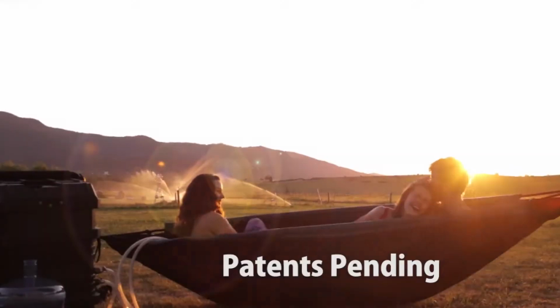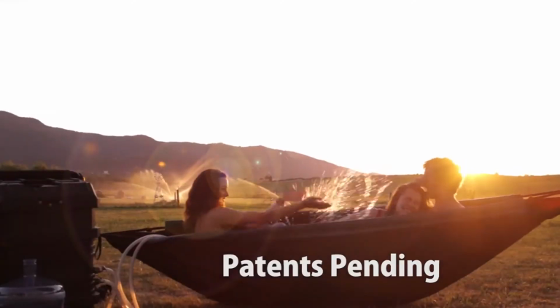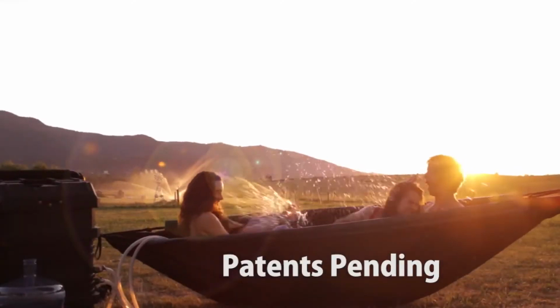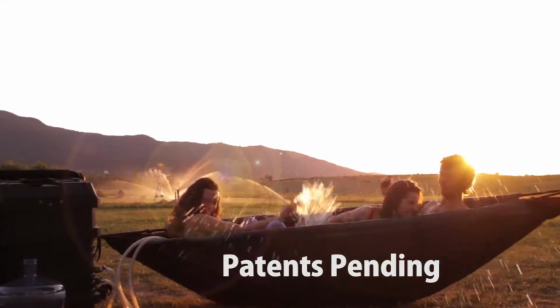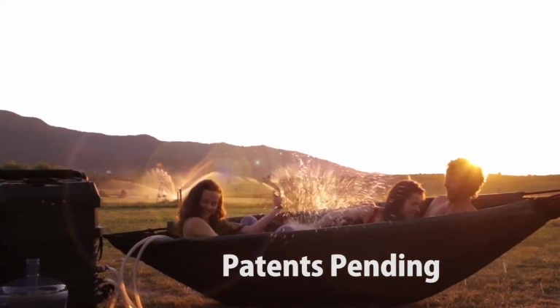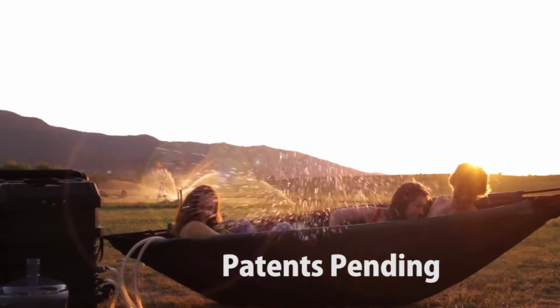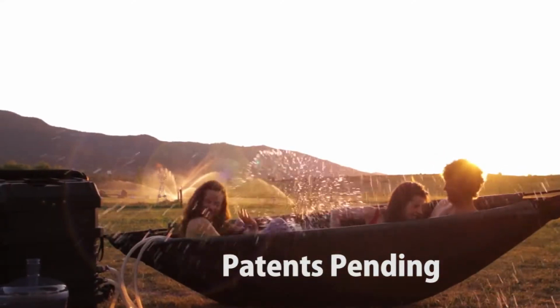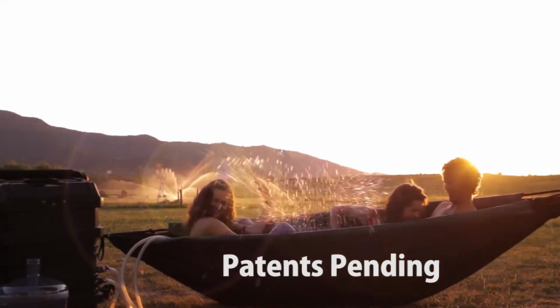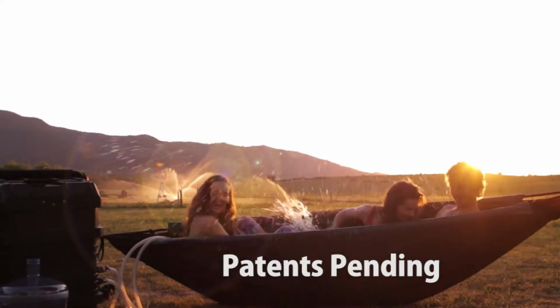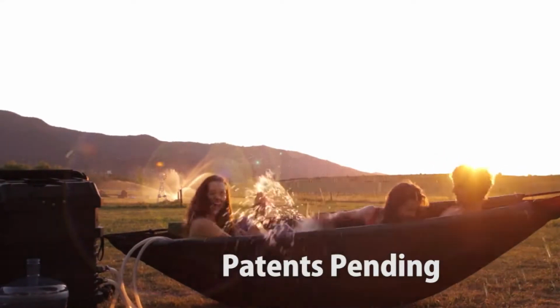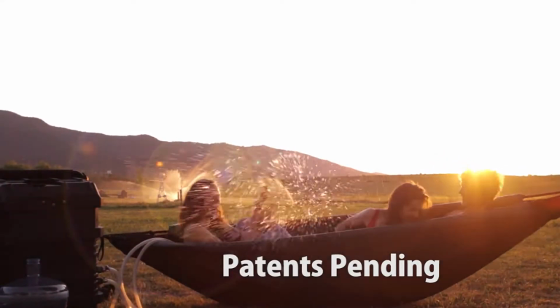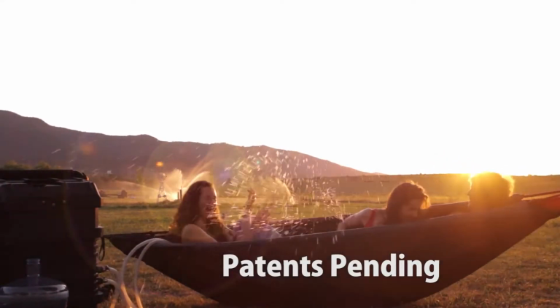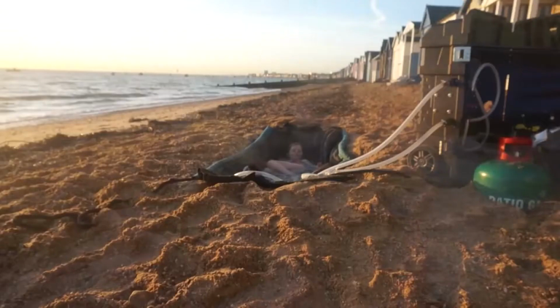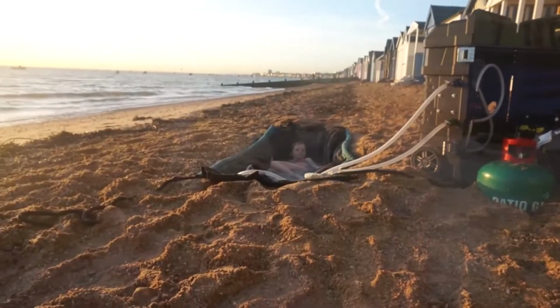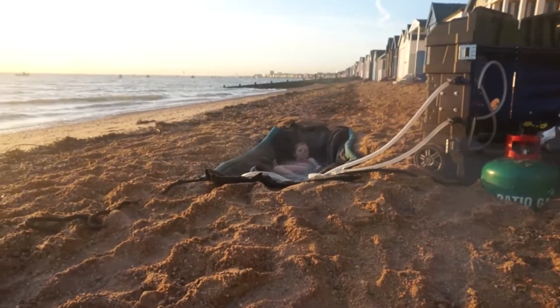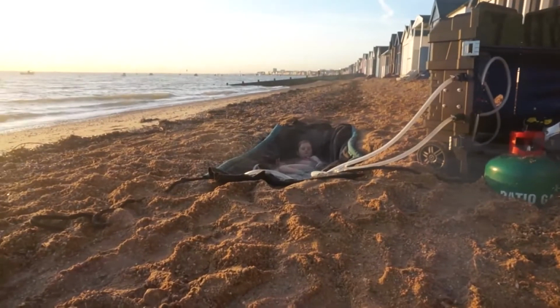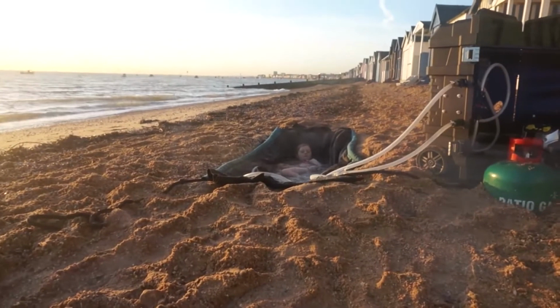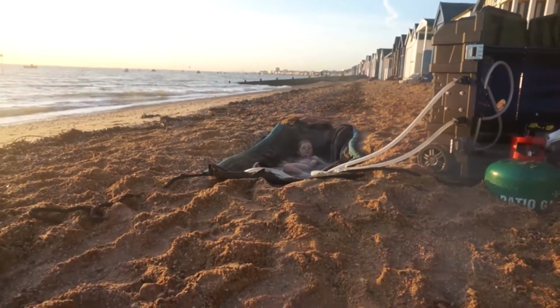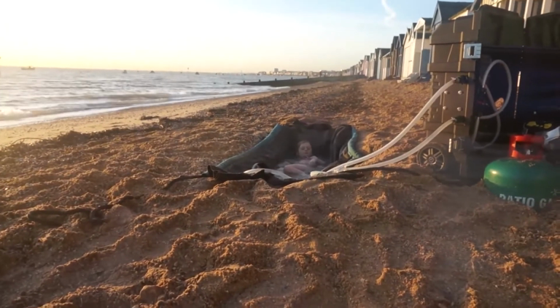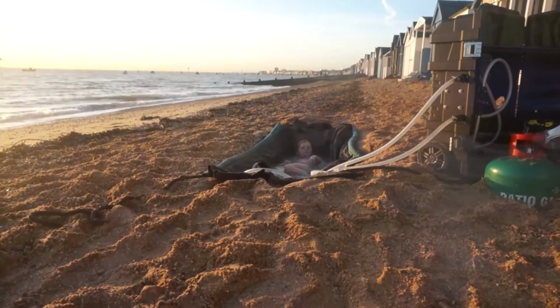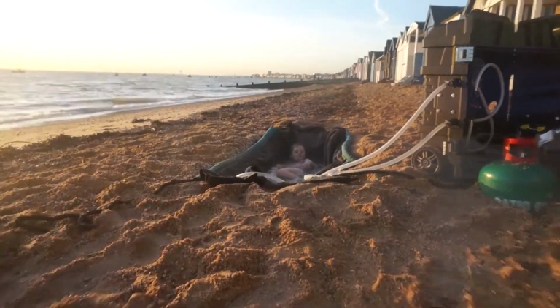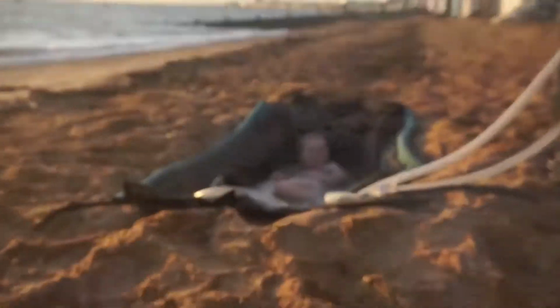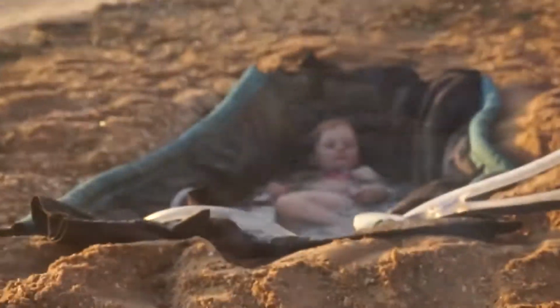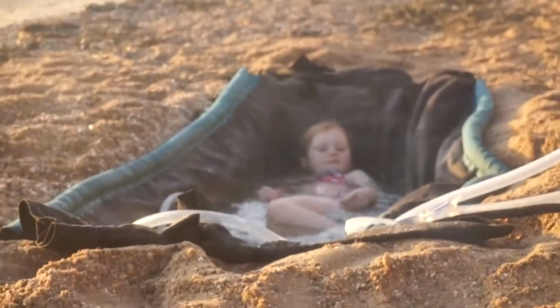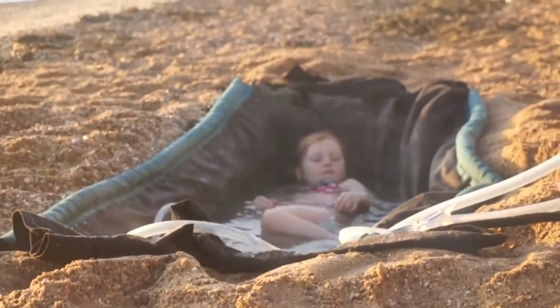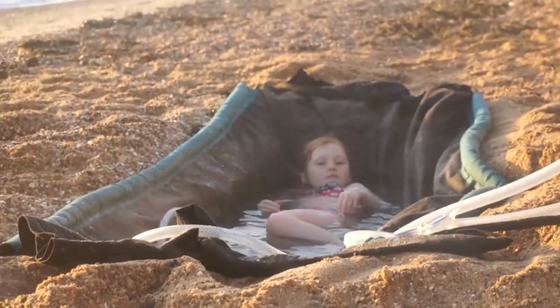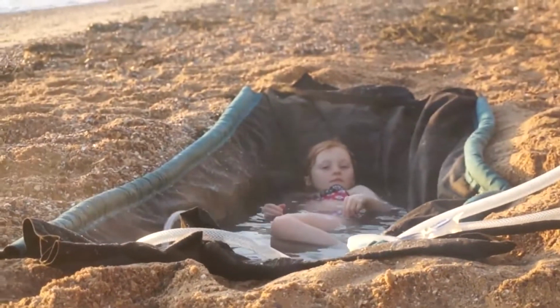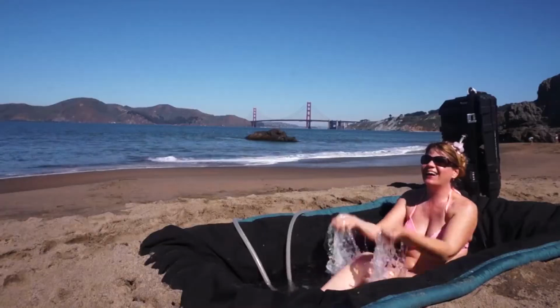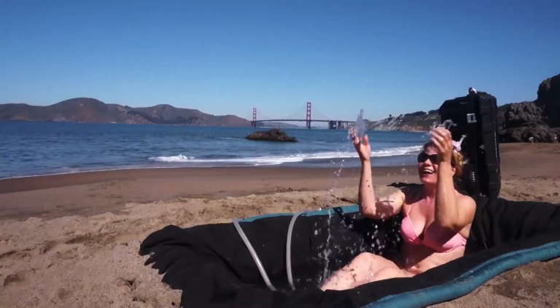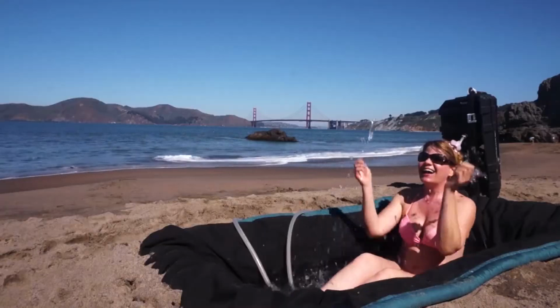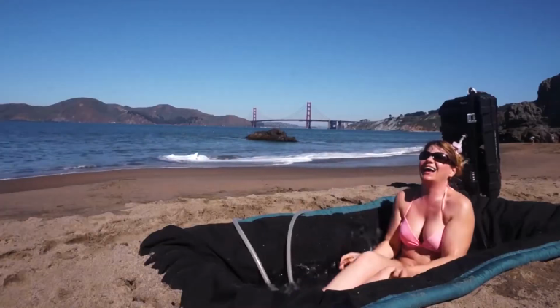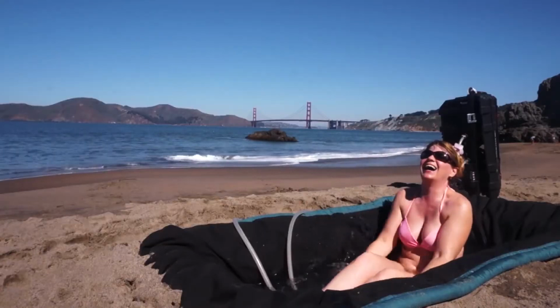The Hydro Hammock is even great on the beach. Your body is going to love absorbing the rich sea minerals.